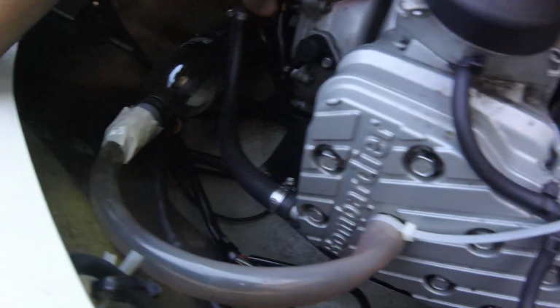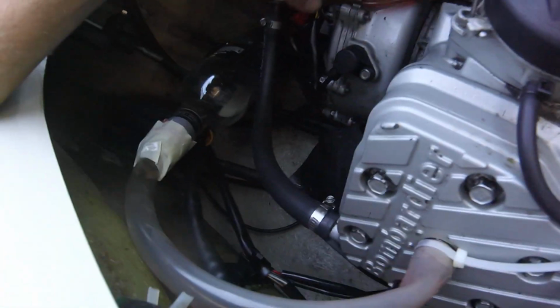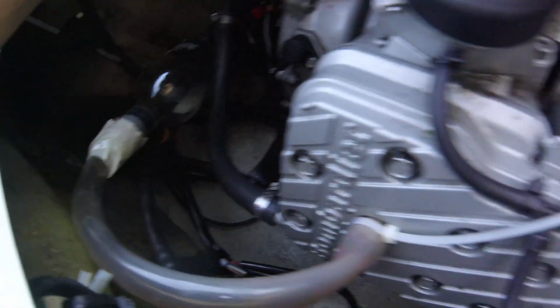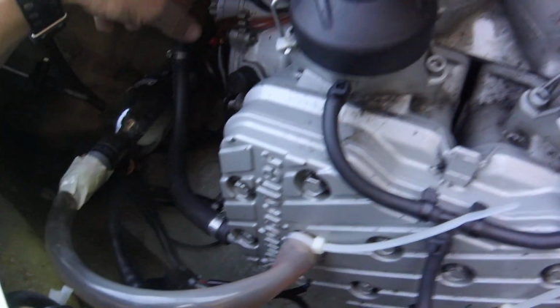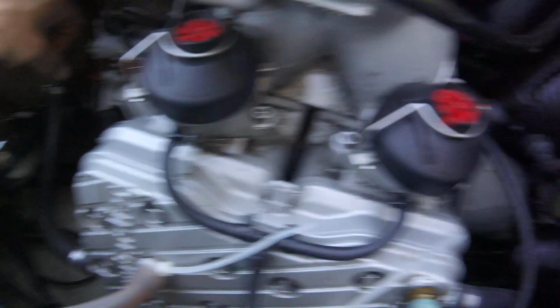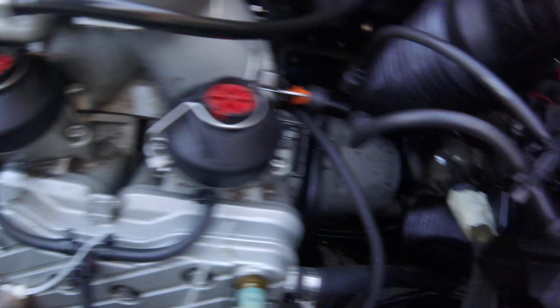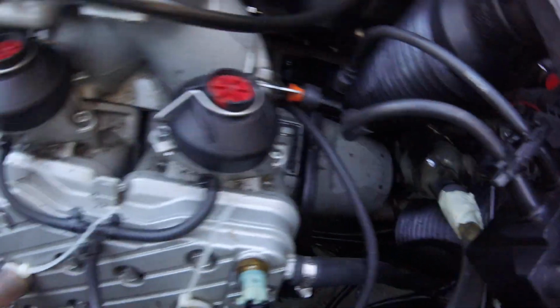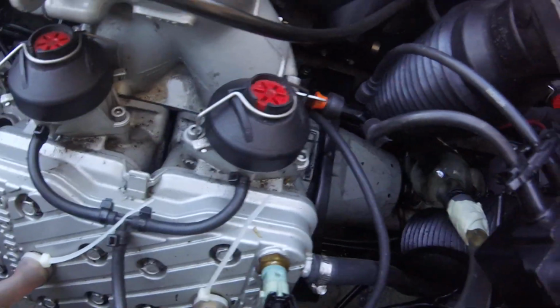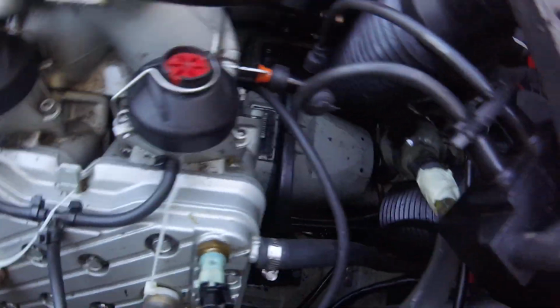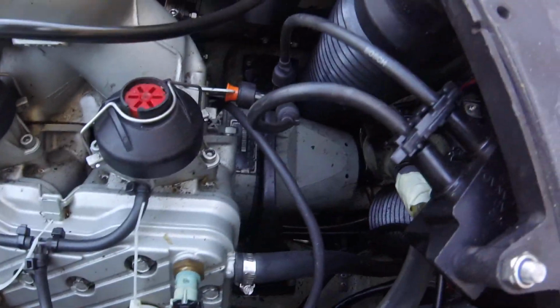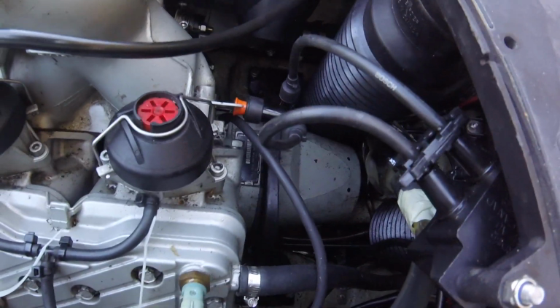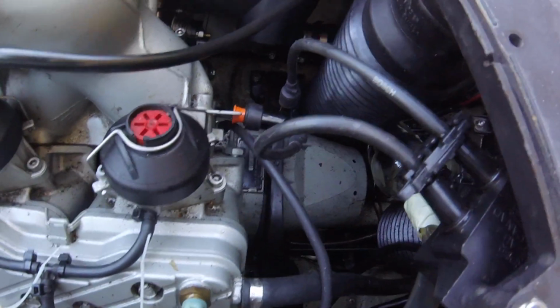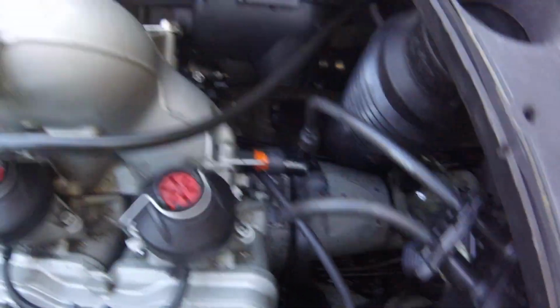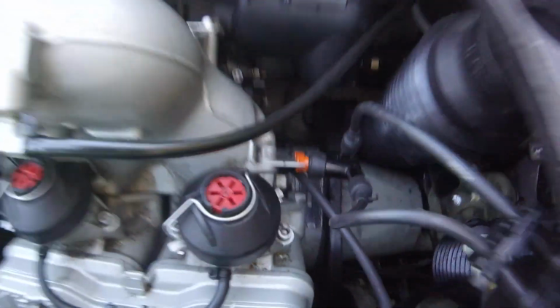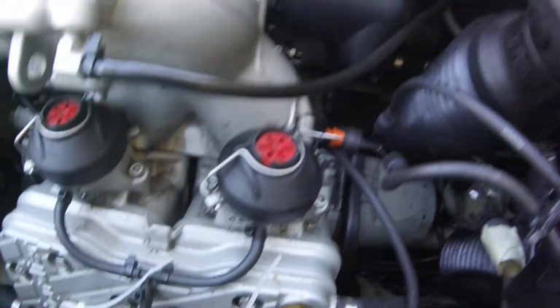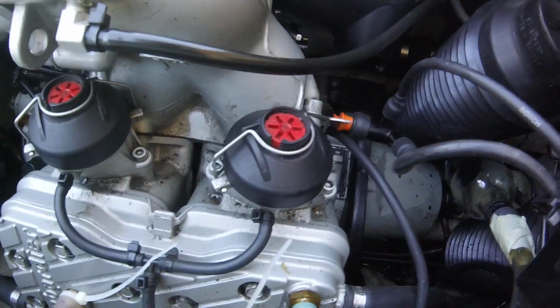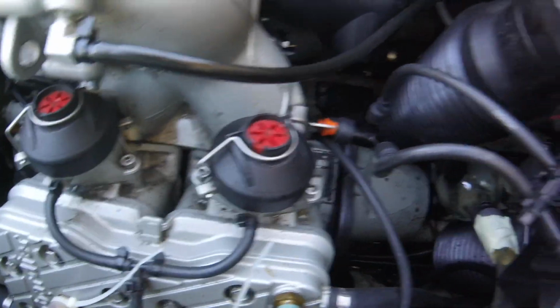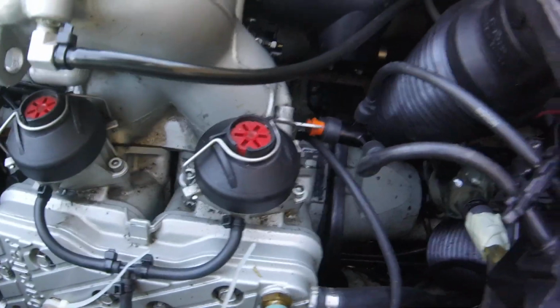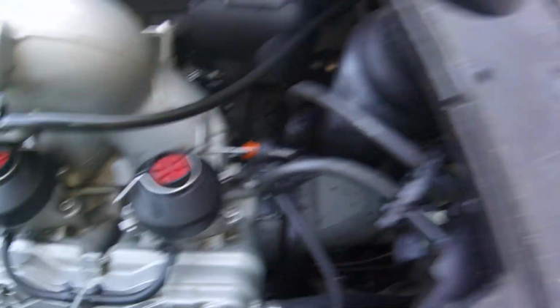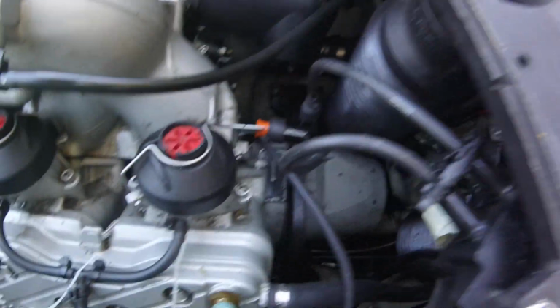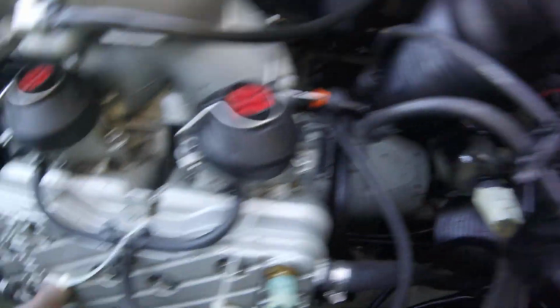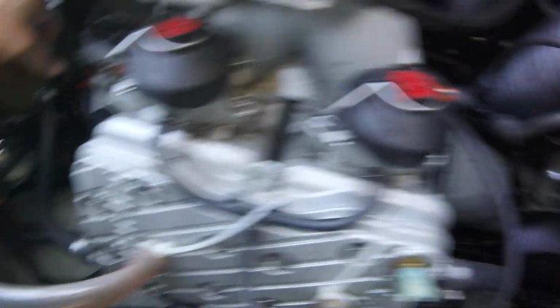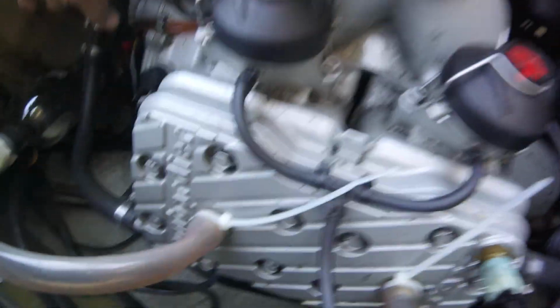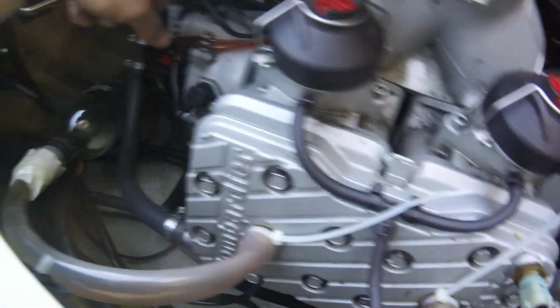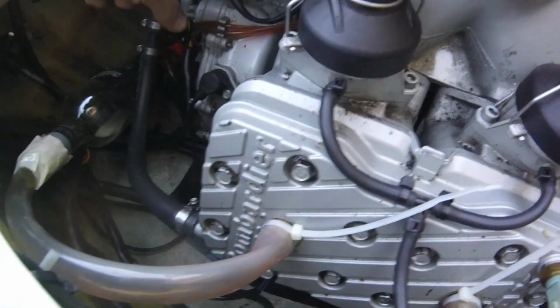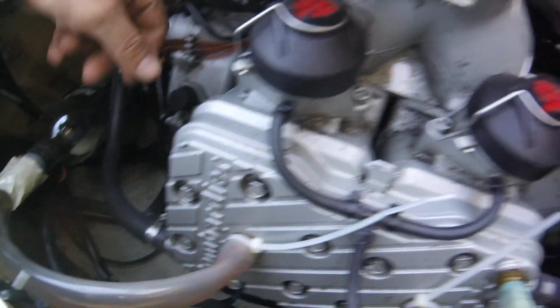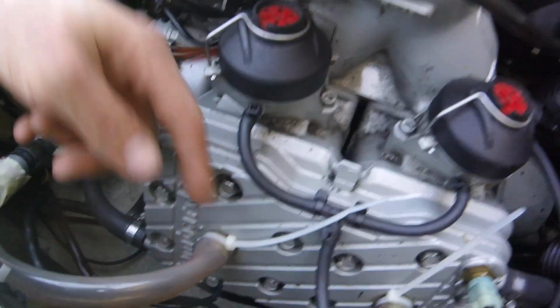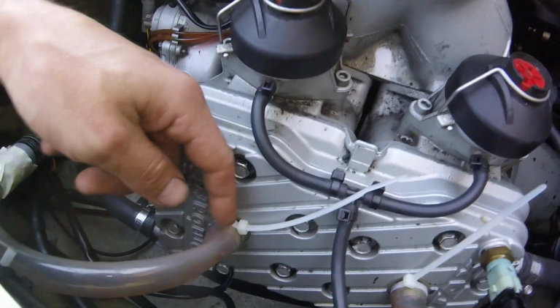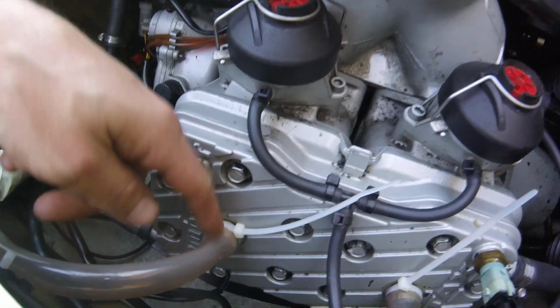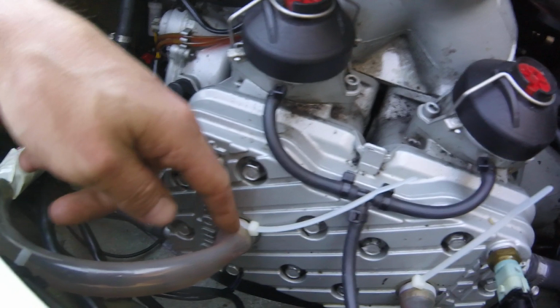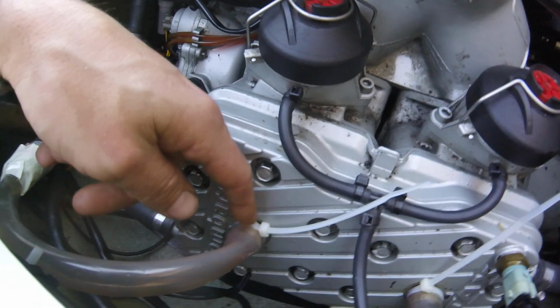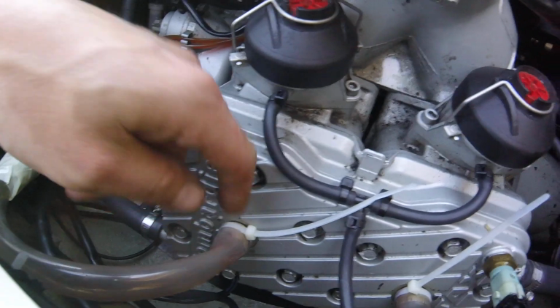Ground your spark plug cables, take the spark plugs out, and put your apparatus in.